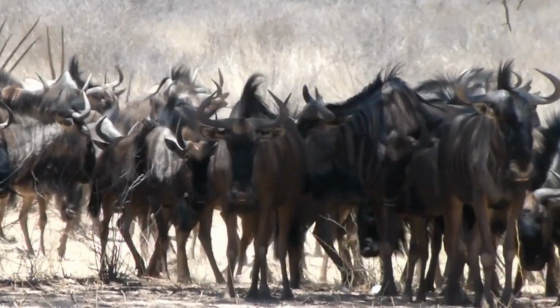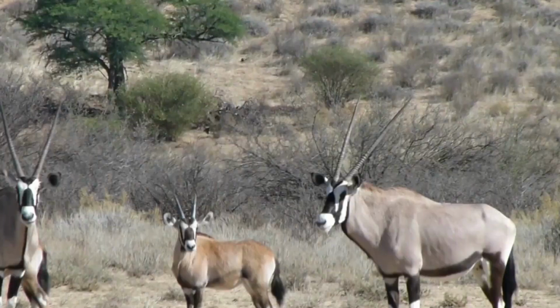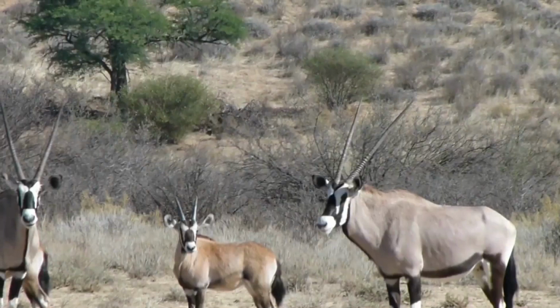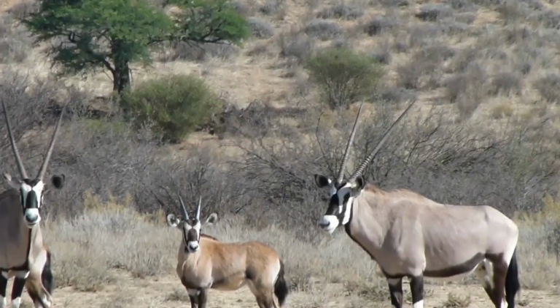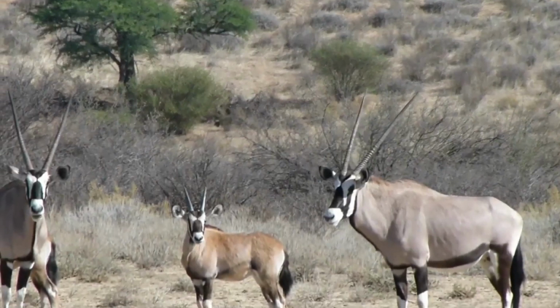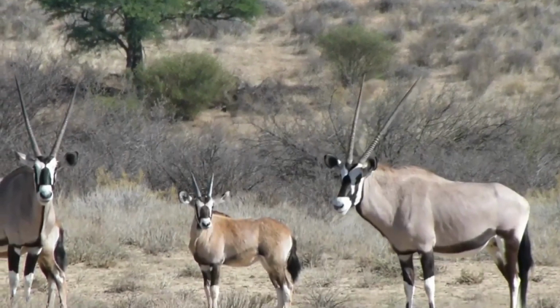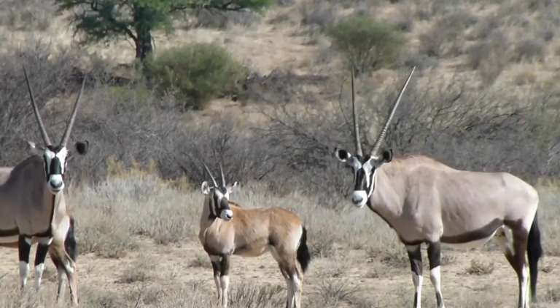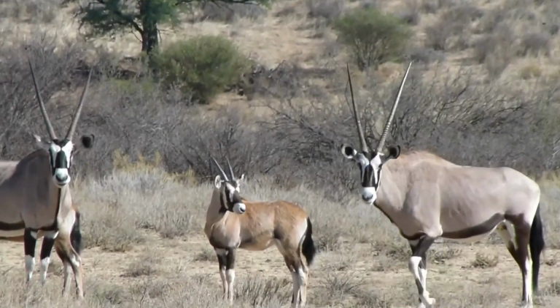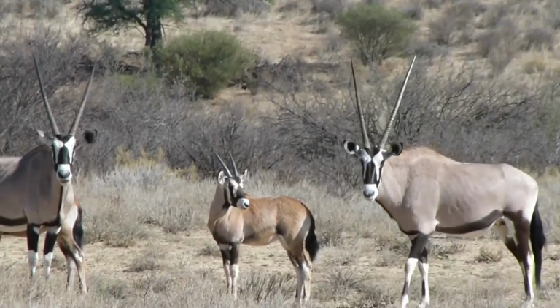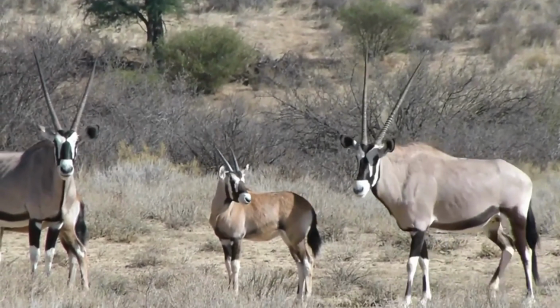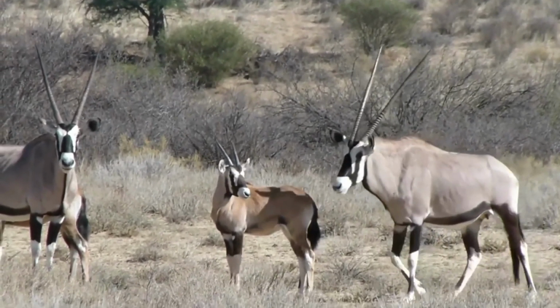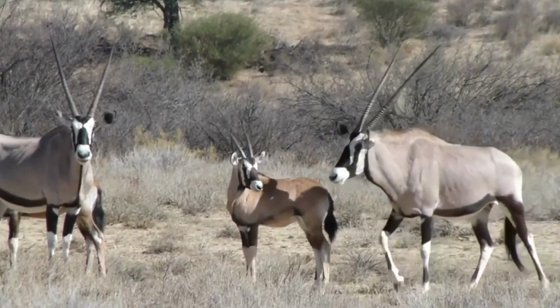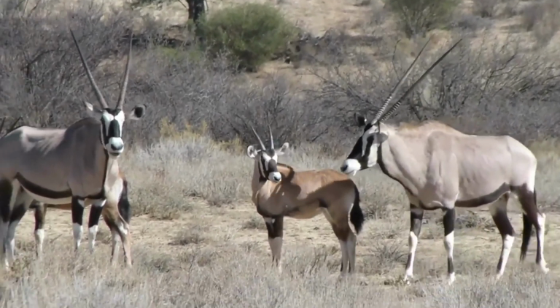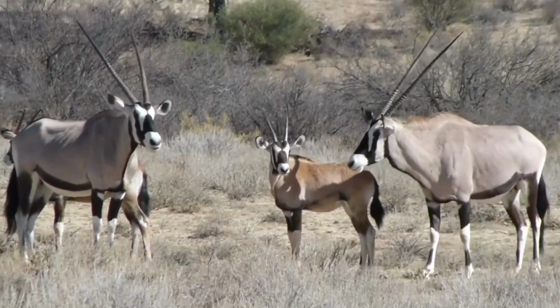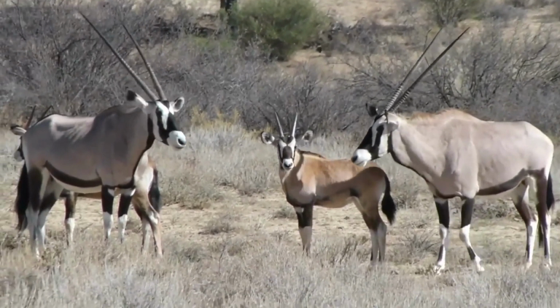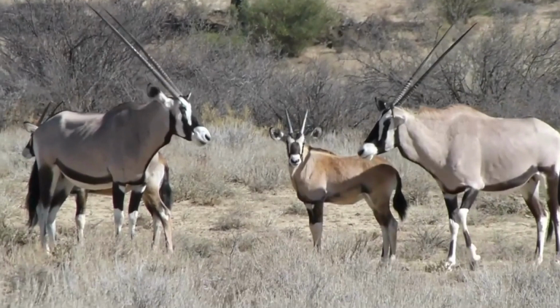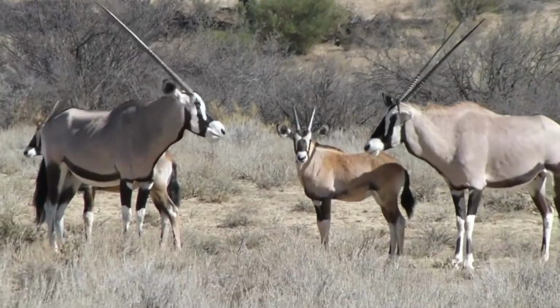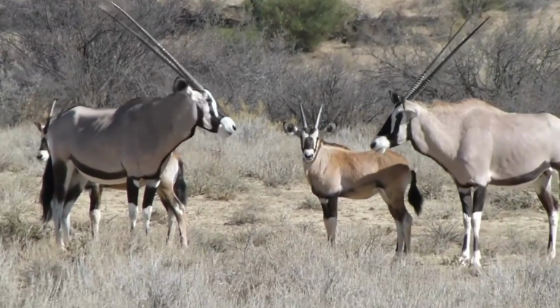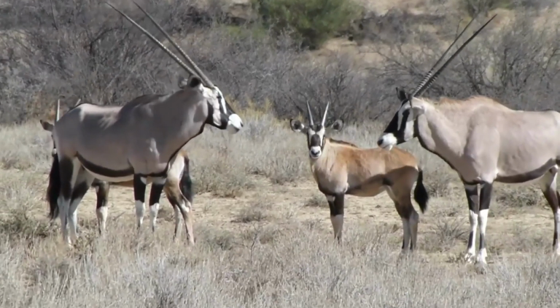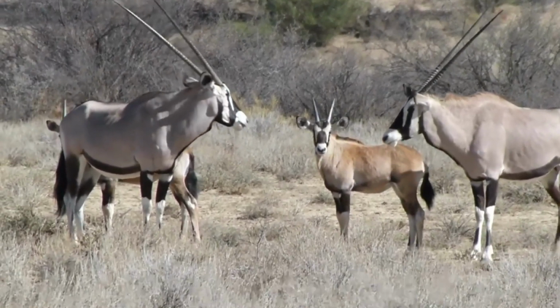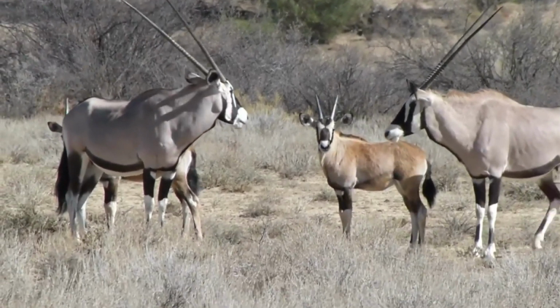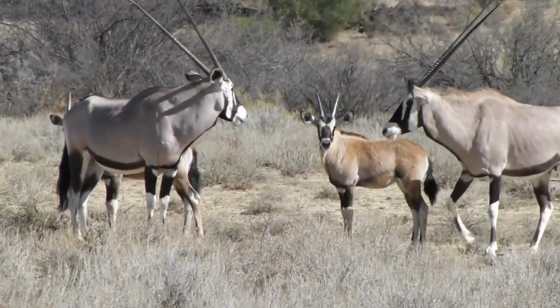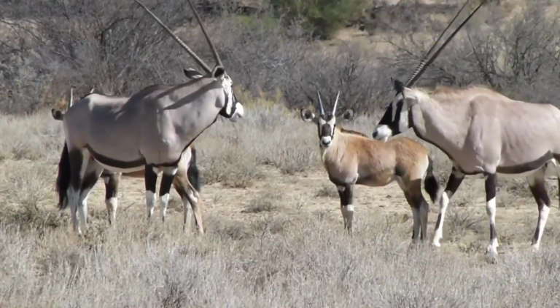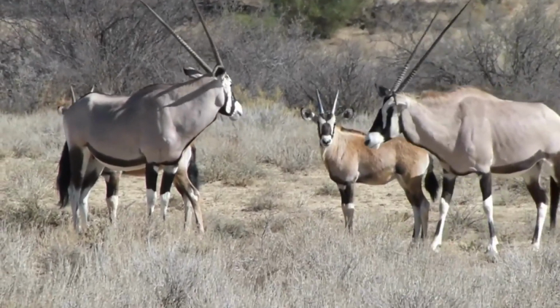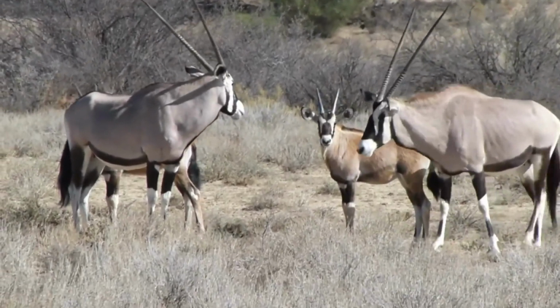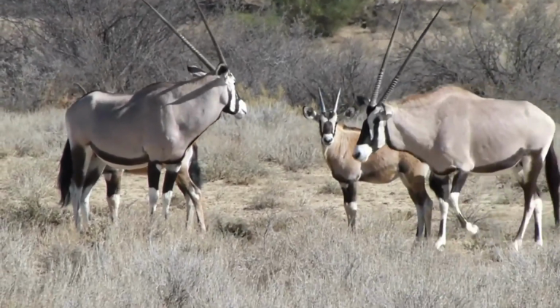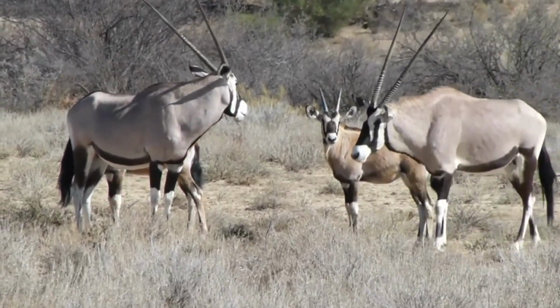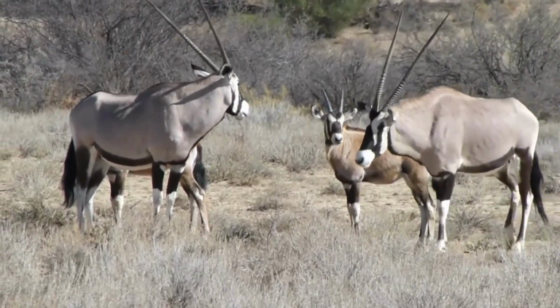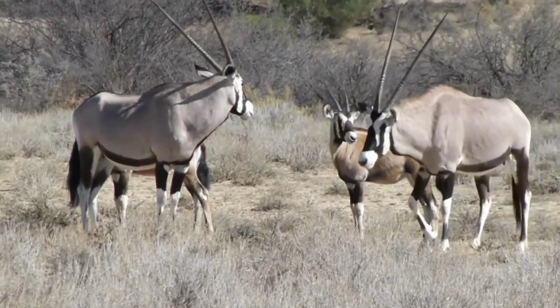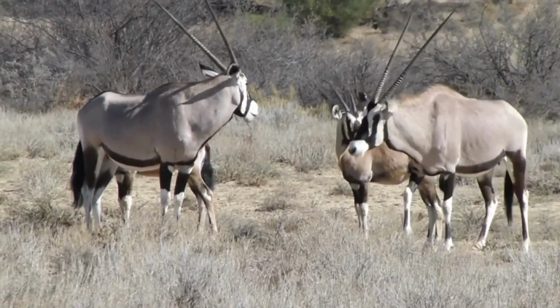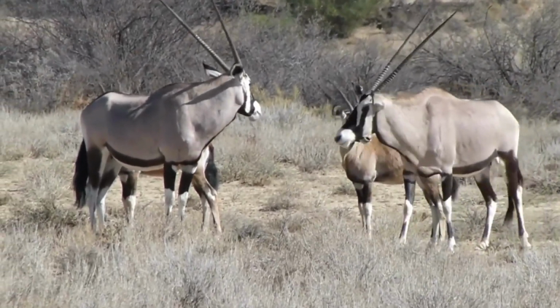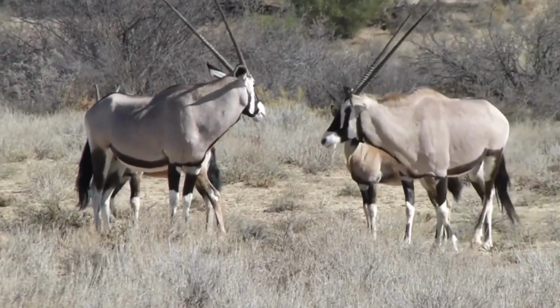They have a striking appearance with black and white facial markings and a graceful, robust body.